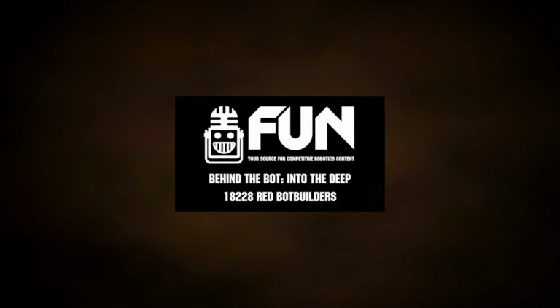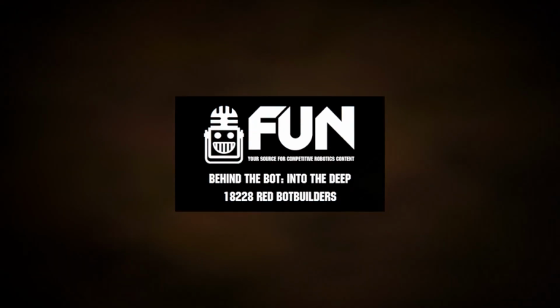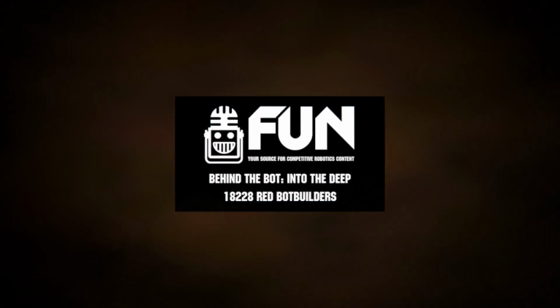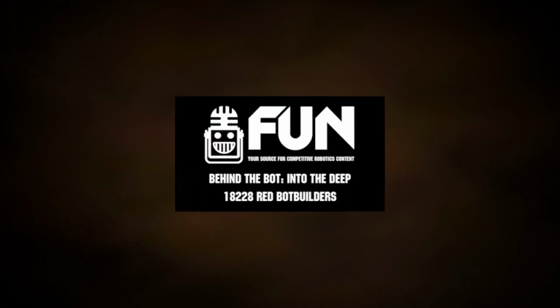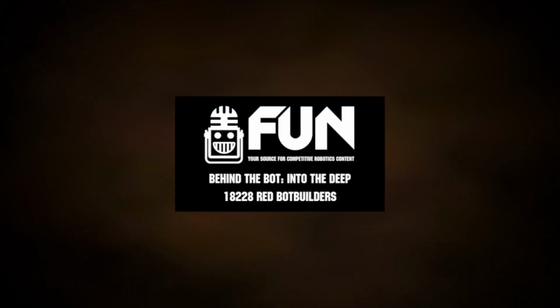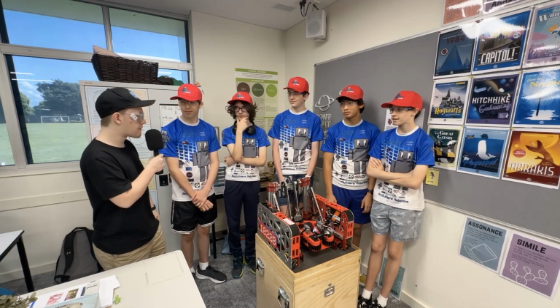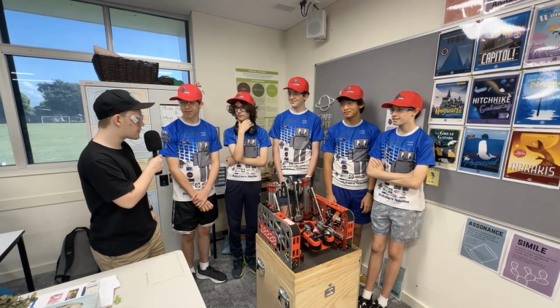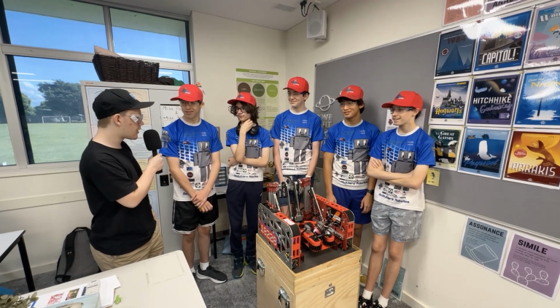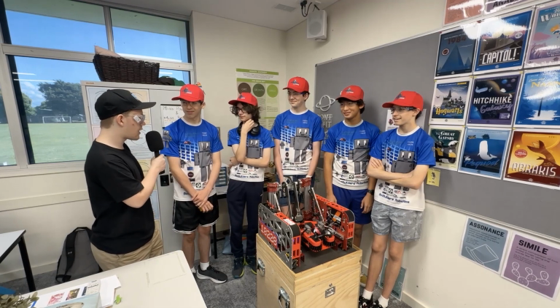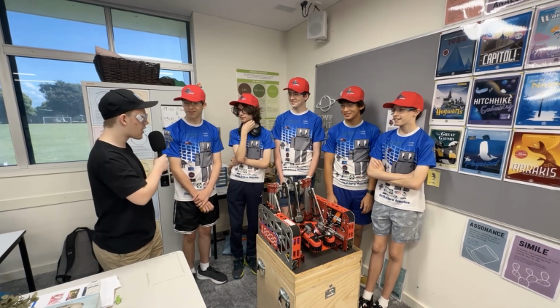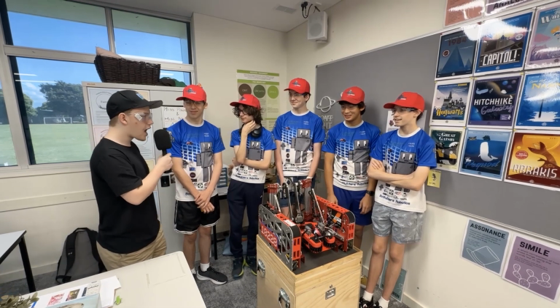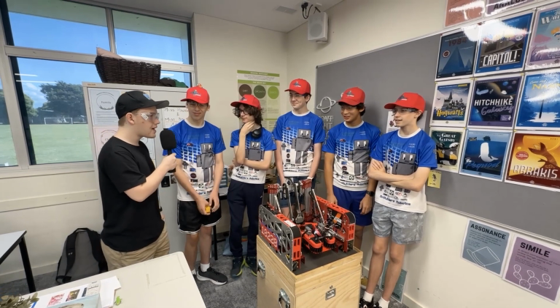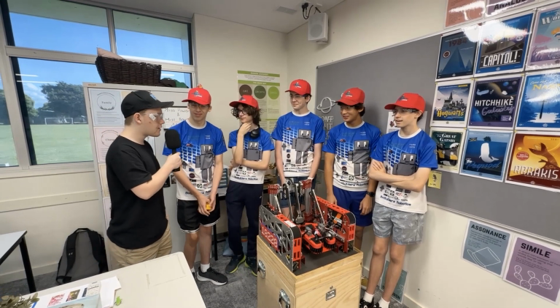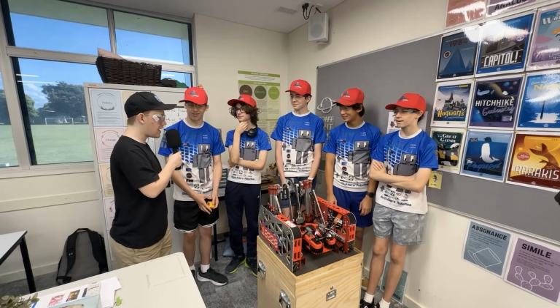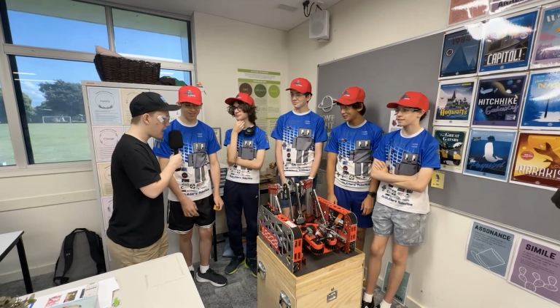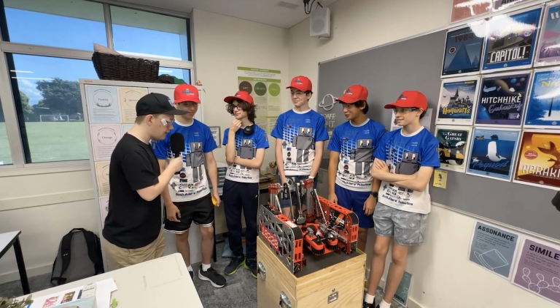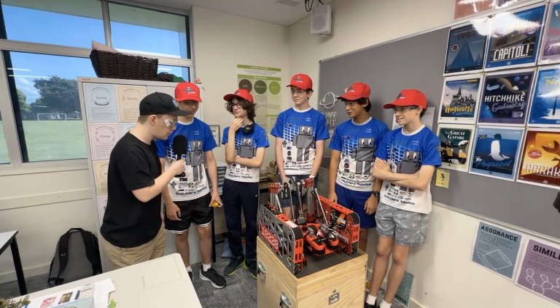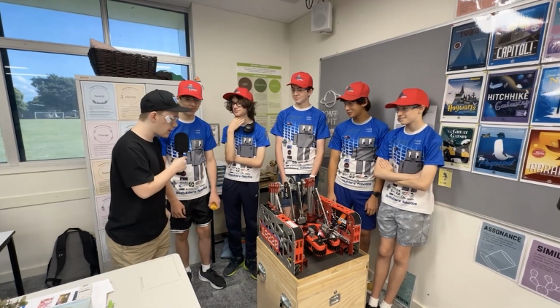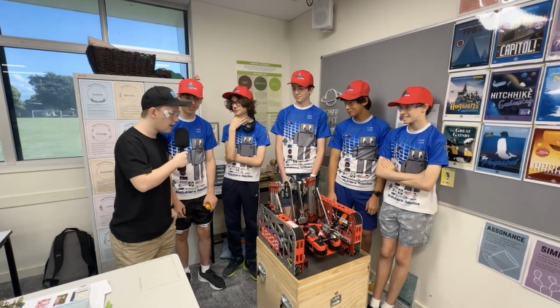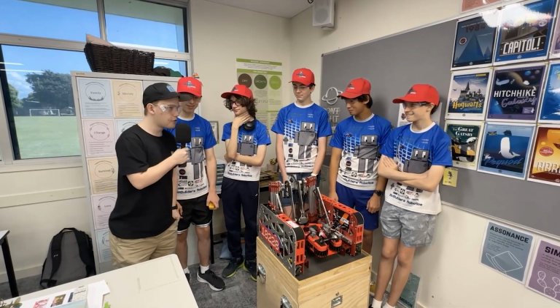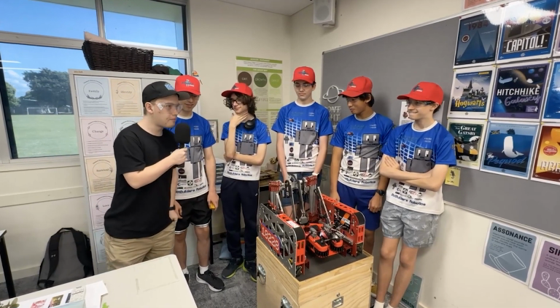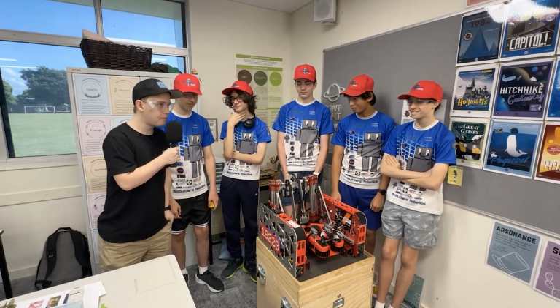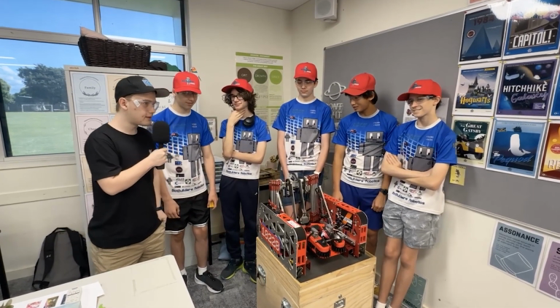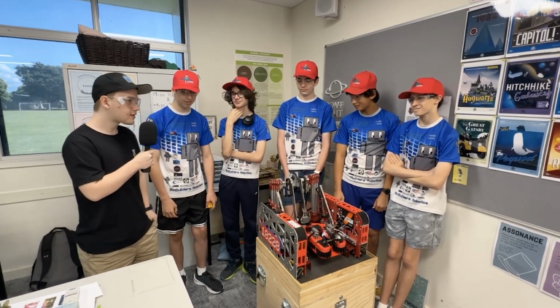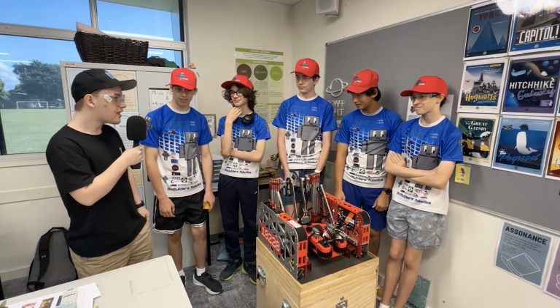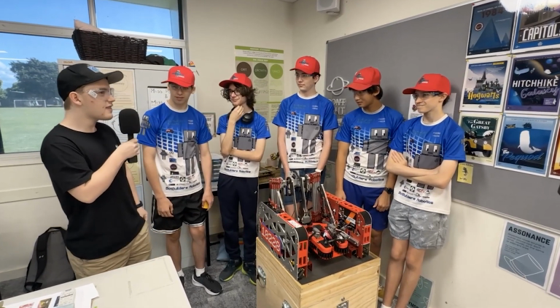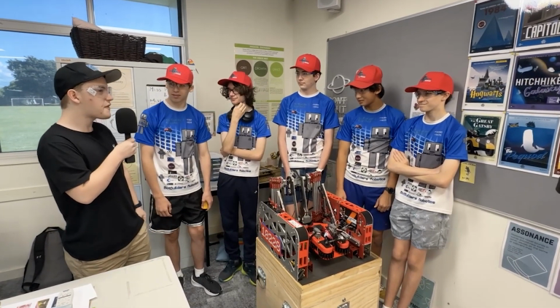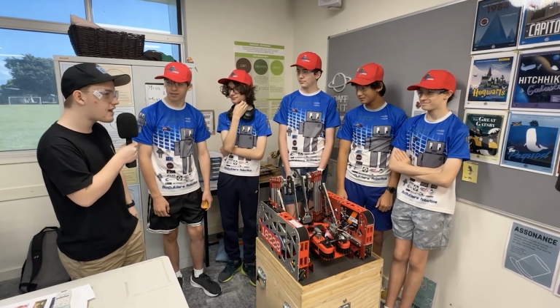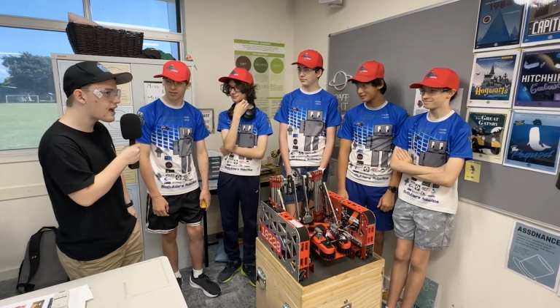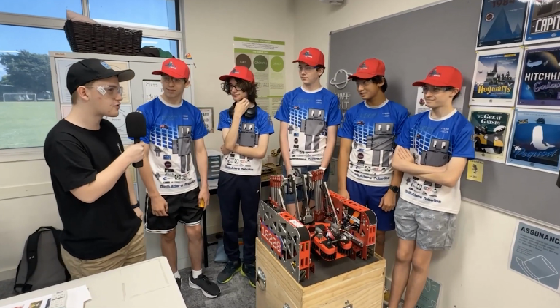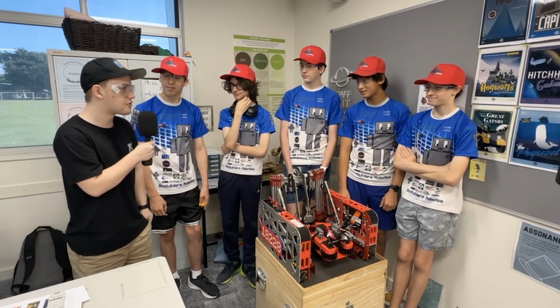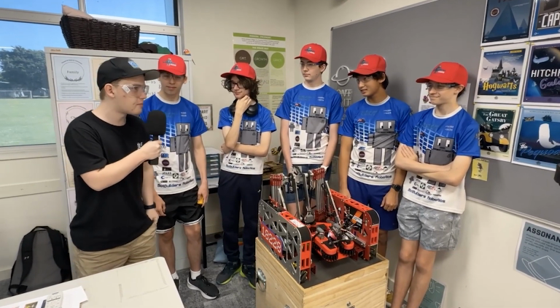Hi, I'm Willian reporting for the Fun Robotics Network. I'm here with Team 18228, the Red Bot Builders. They have a fantastic rookie robot.